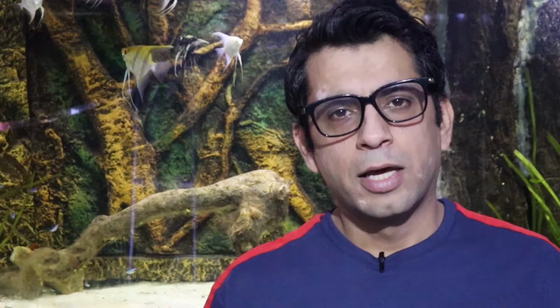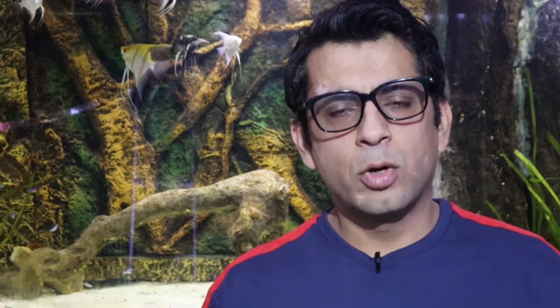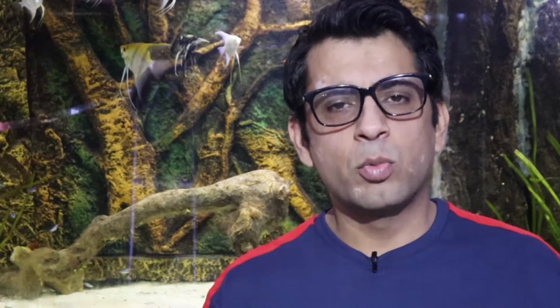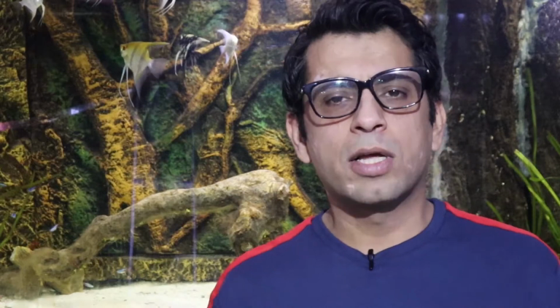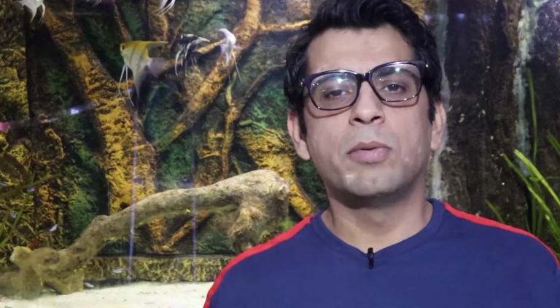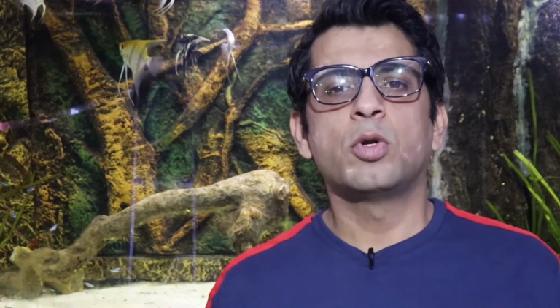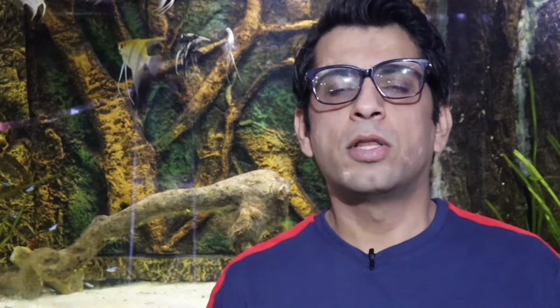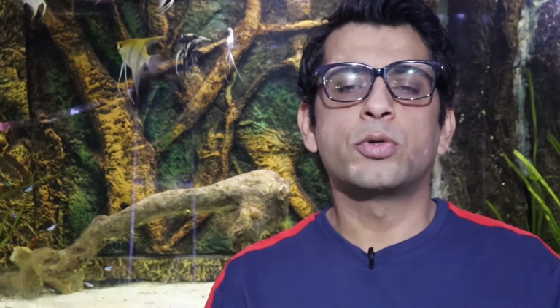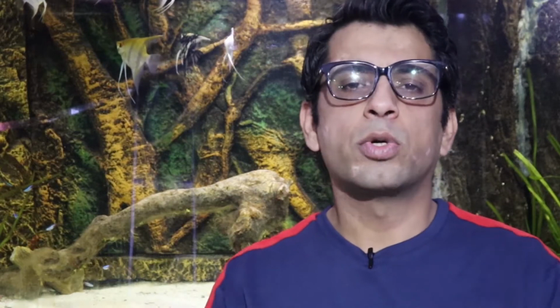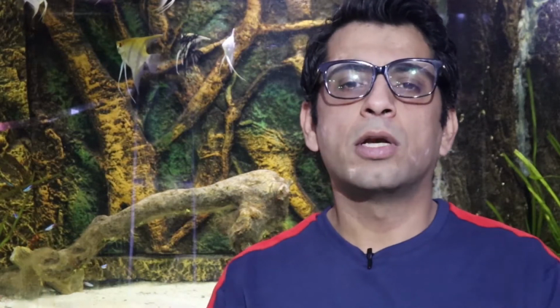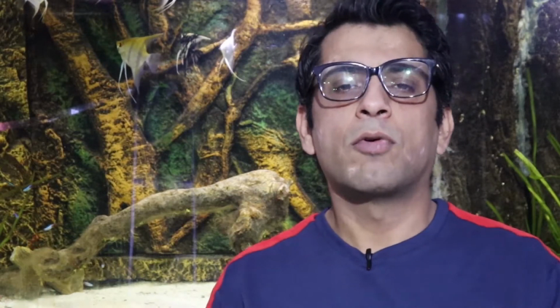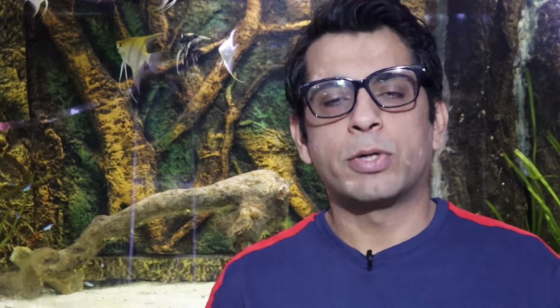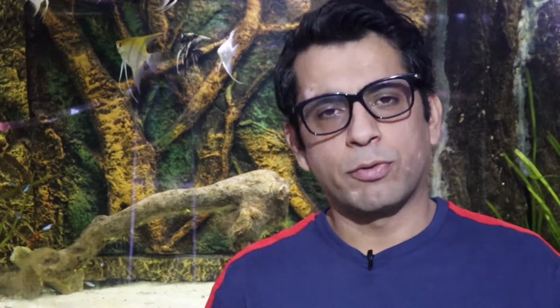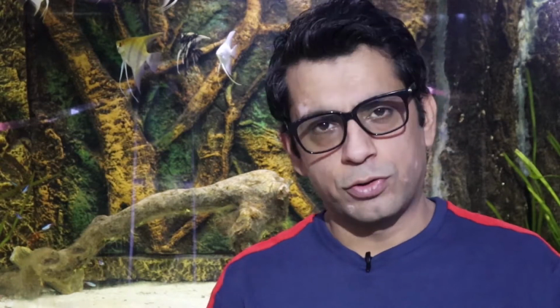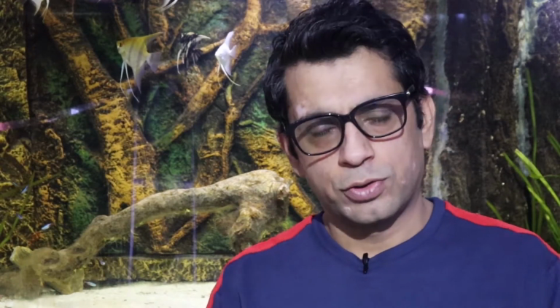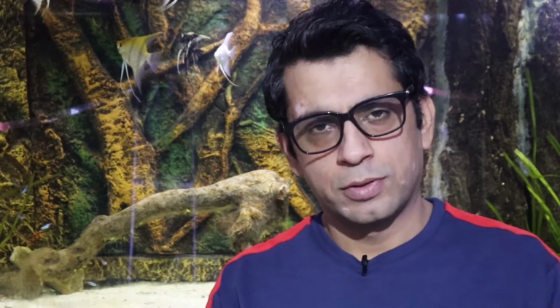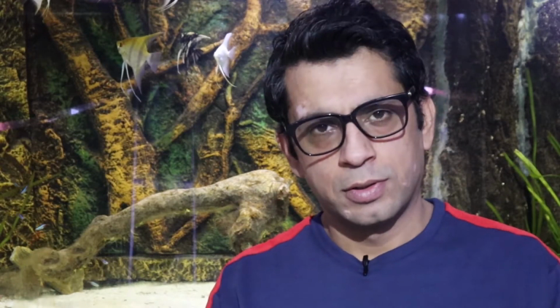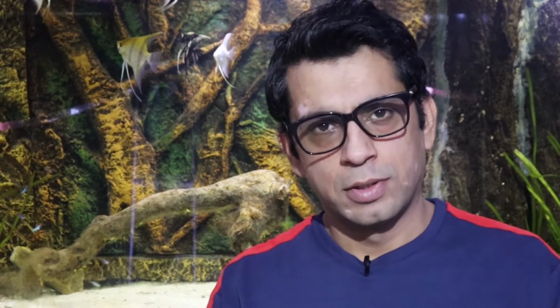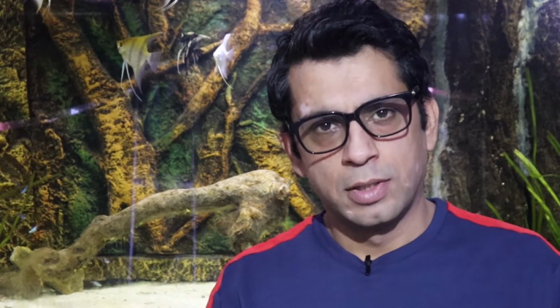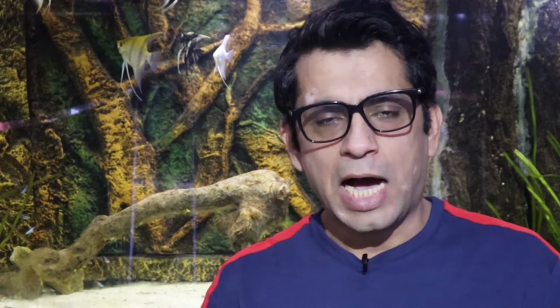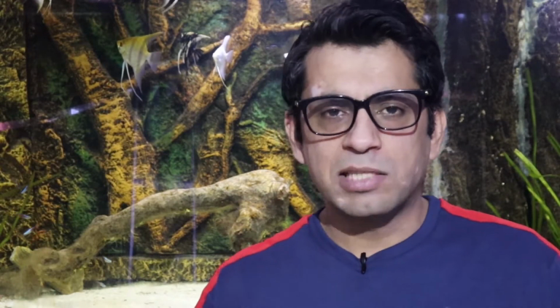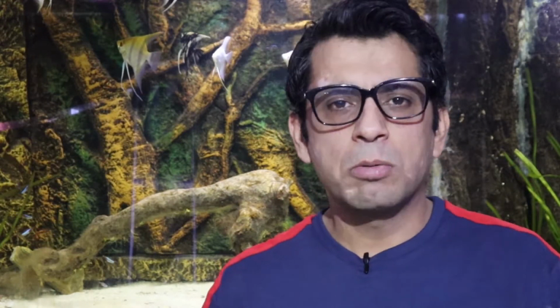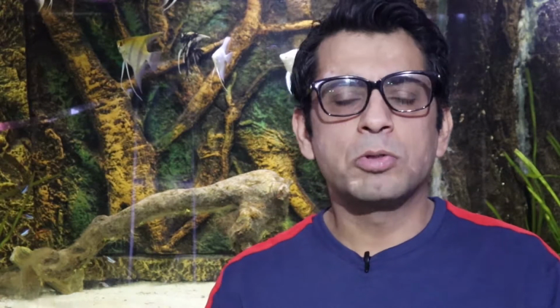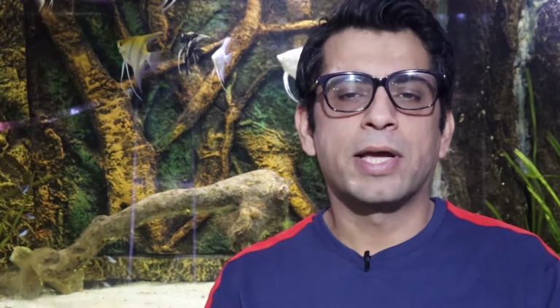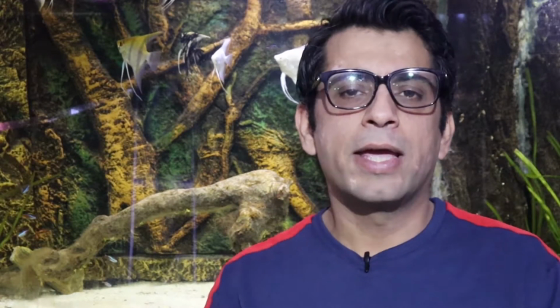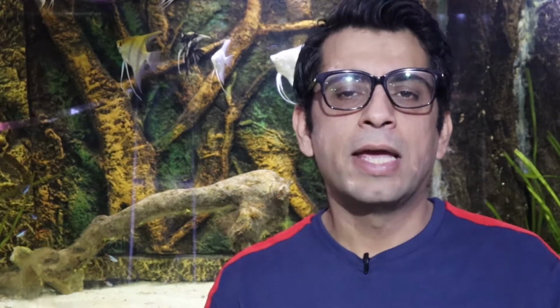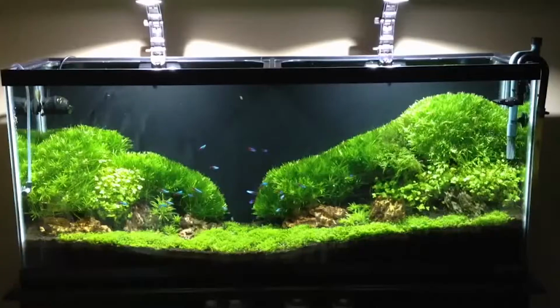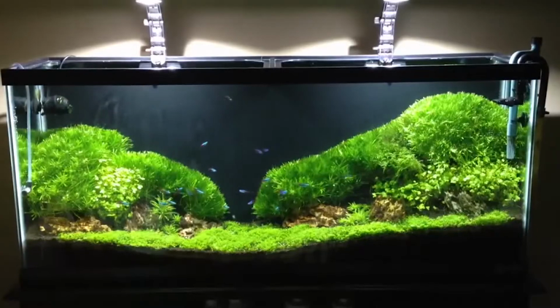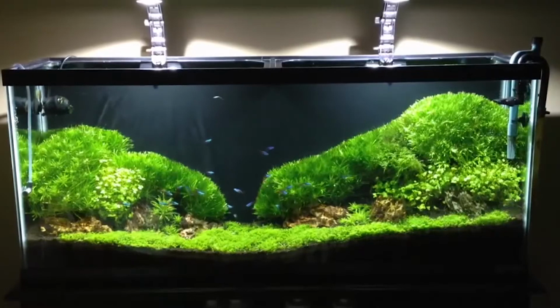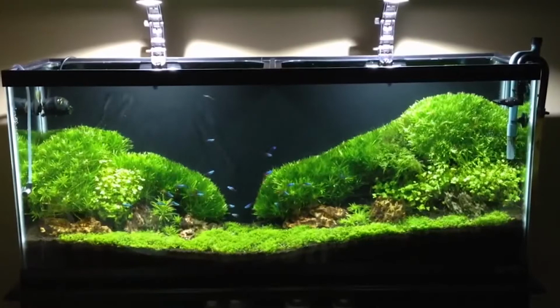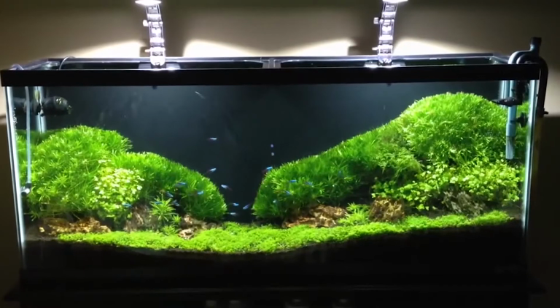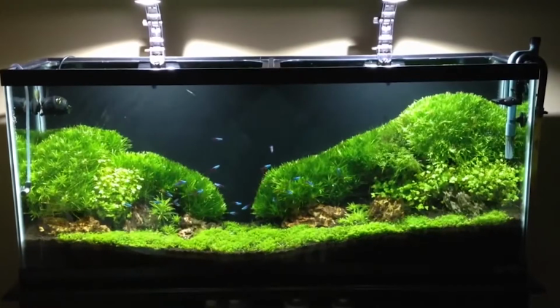Hello and welcome to another tutorial from What's the Fish? Today we will learn how to put moss in an aquarium.